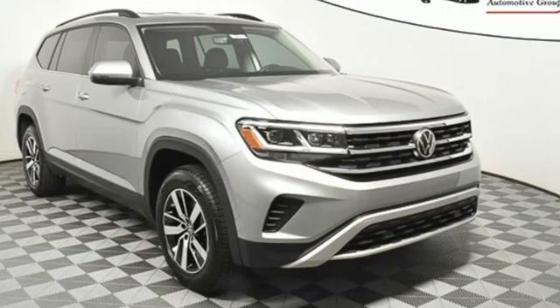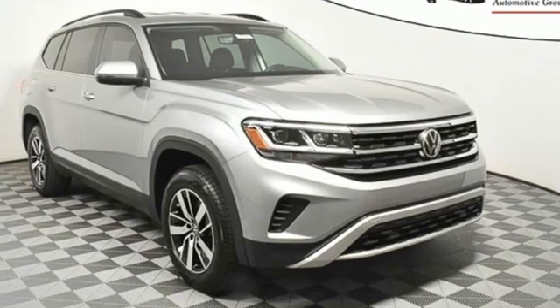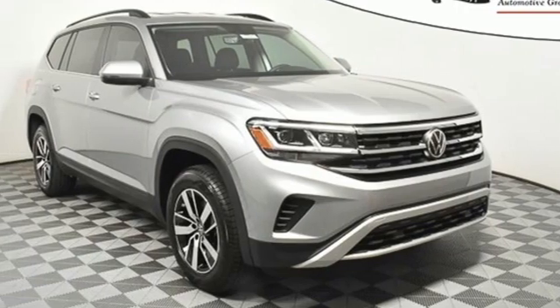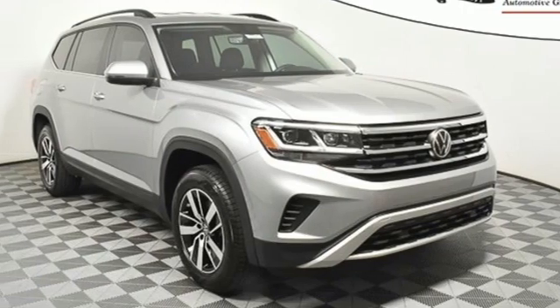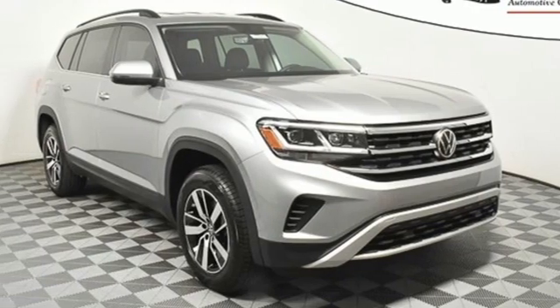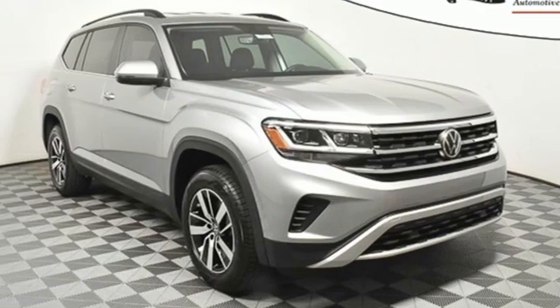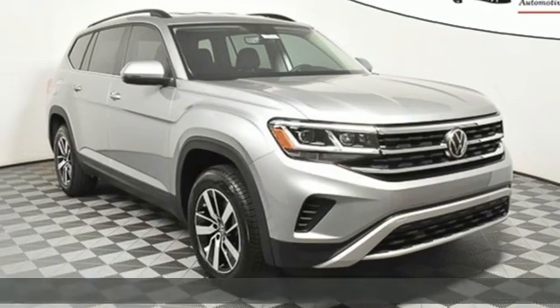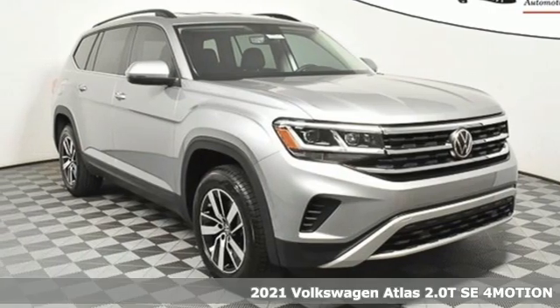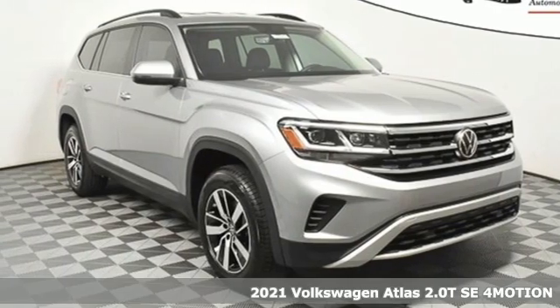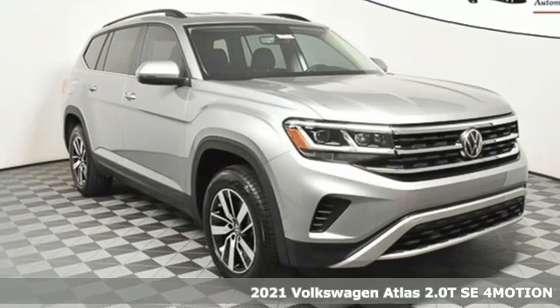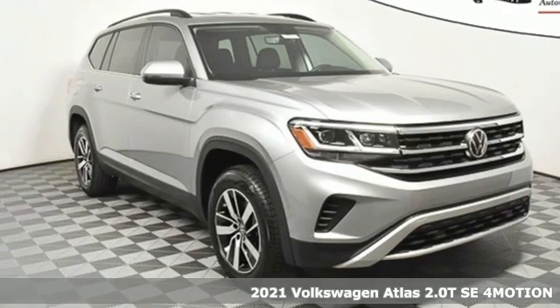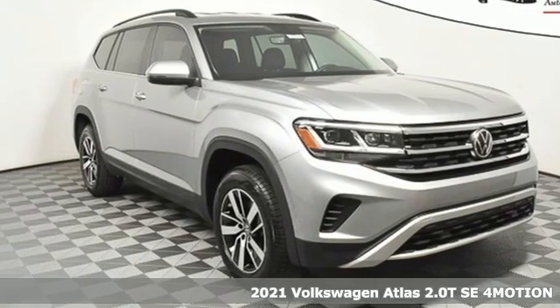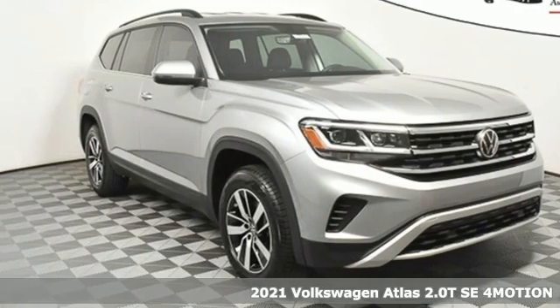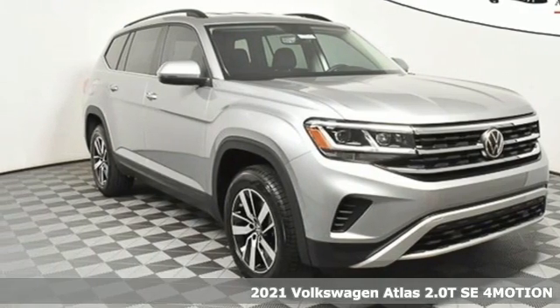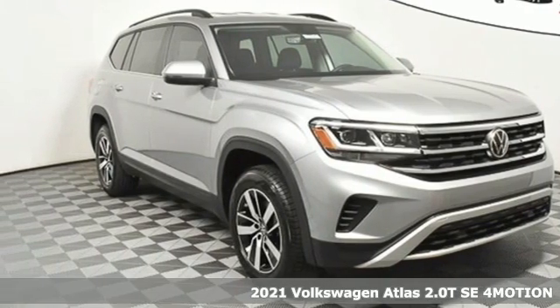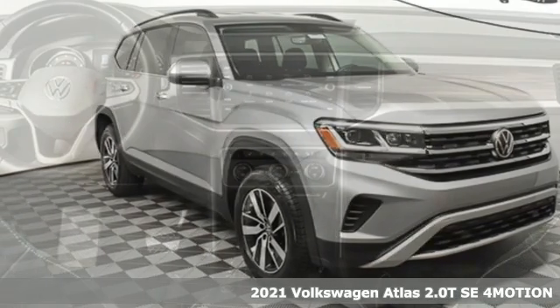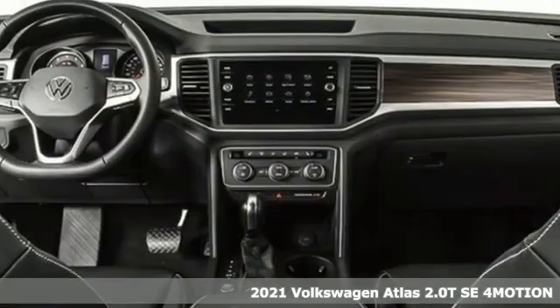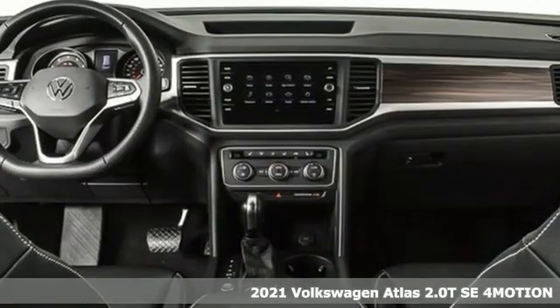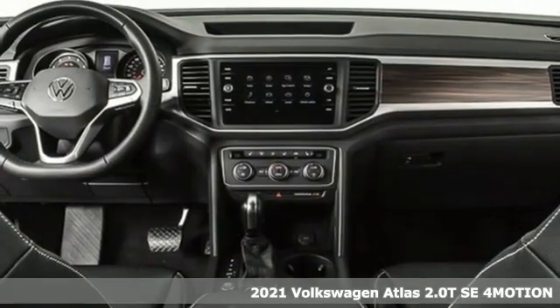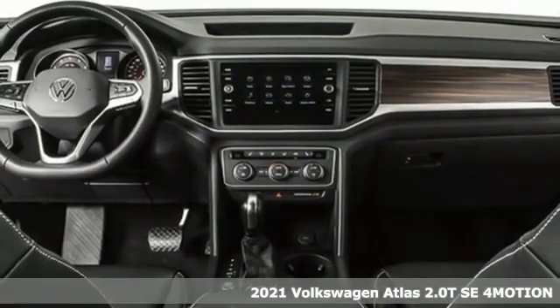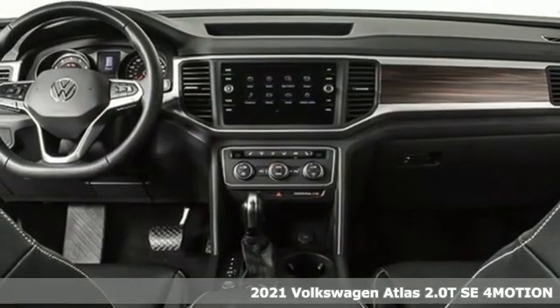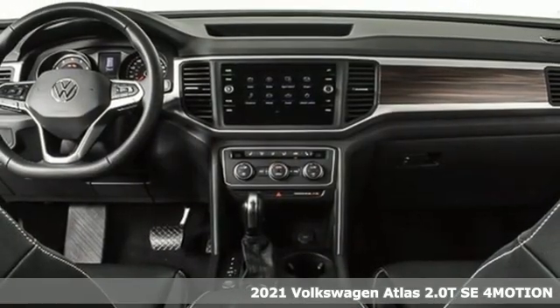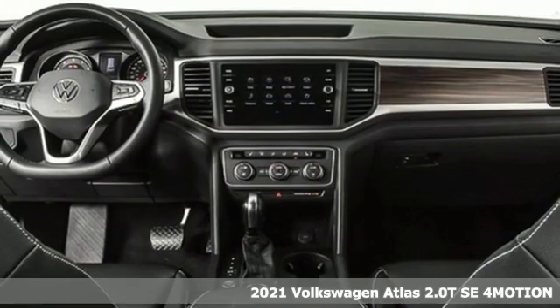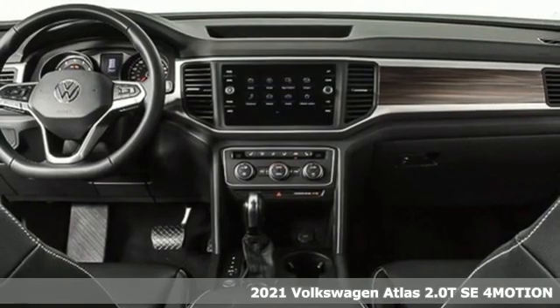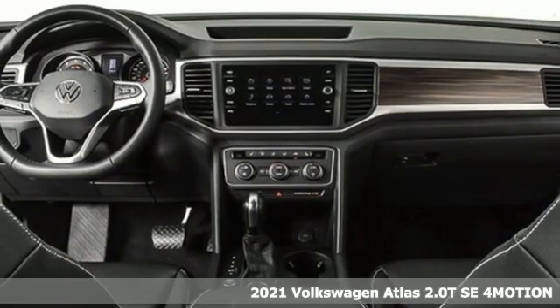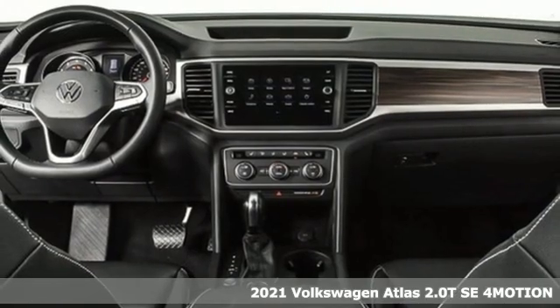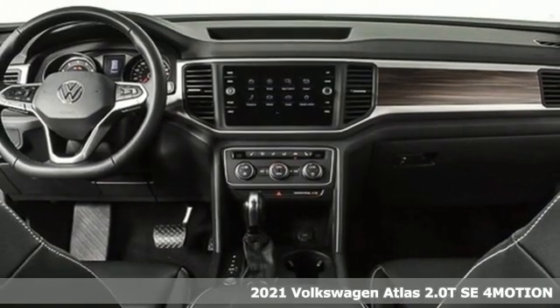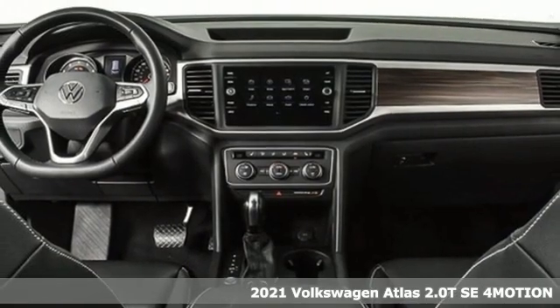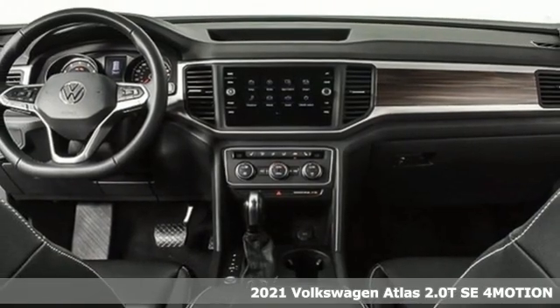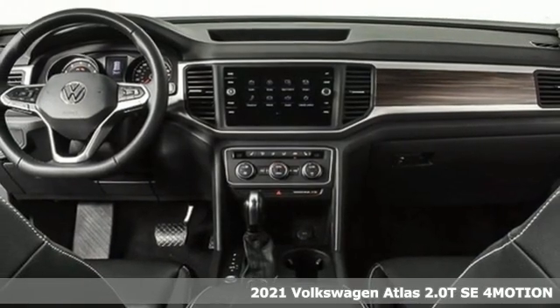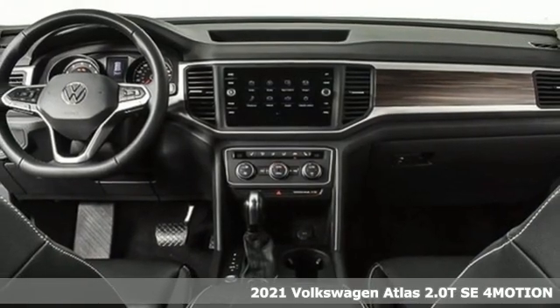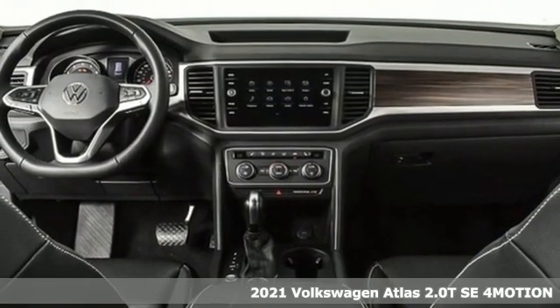Here's a new 2021 Volkswagen Atlas. Volkswagen, where safety and performance come standard.